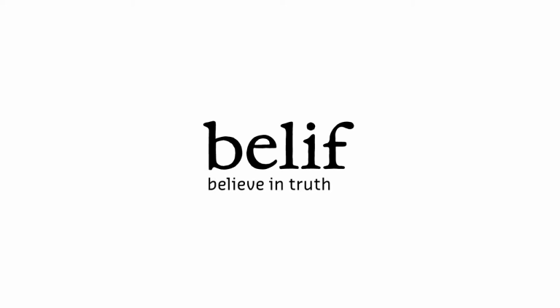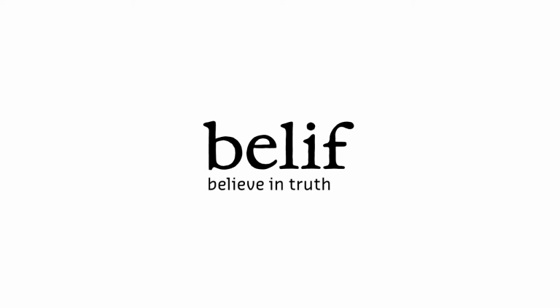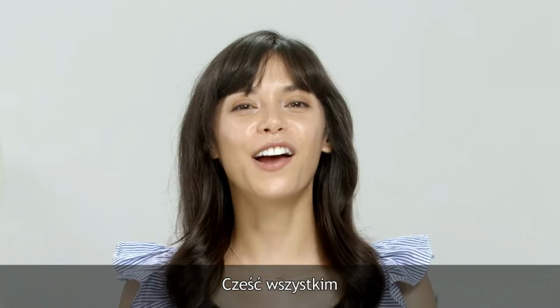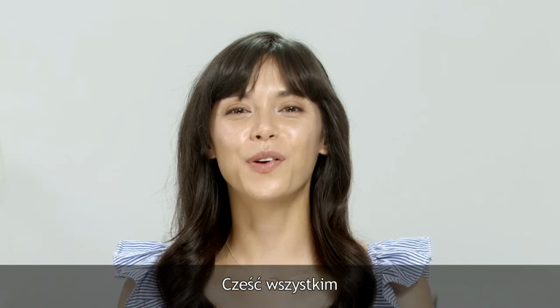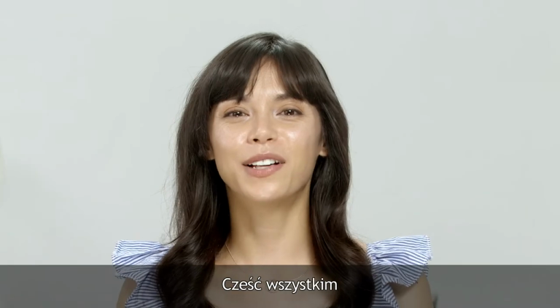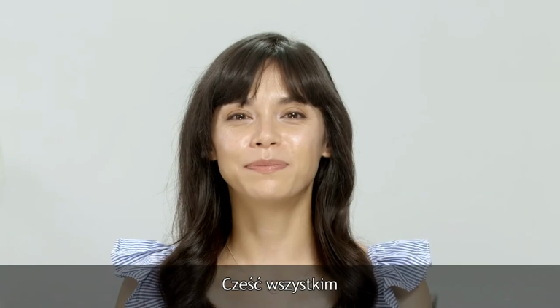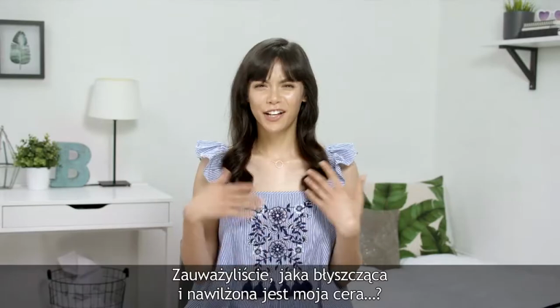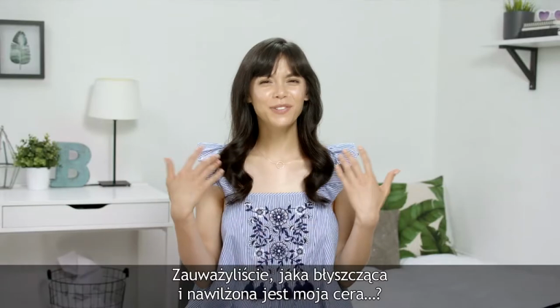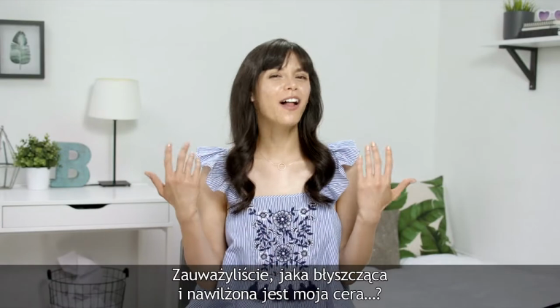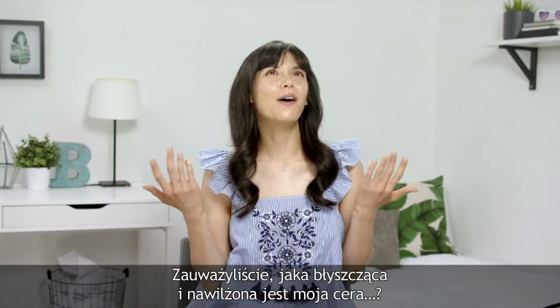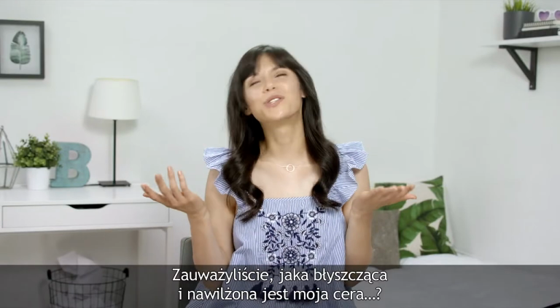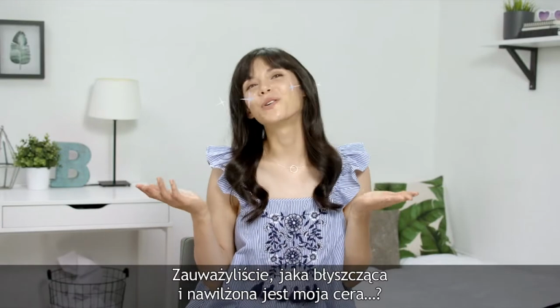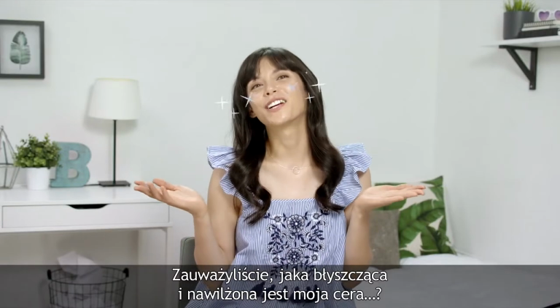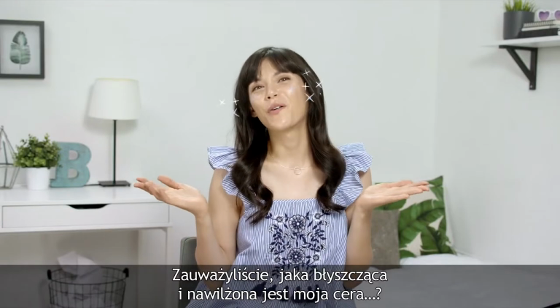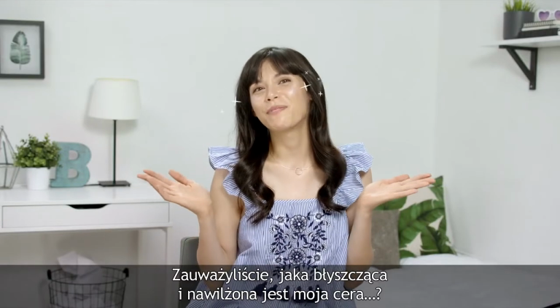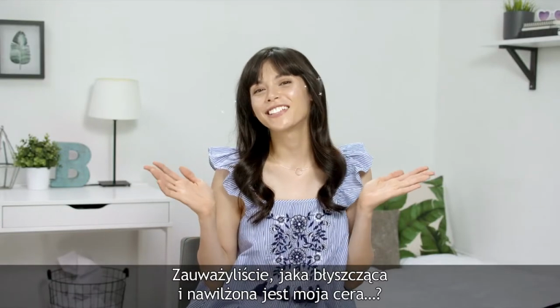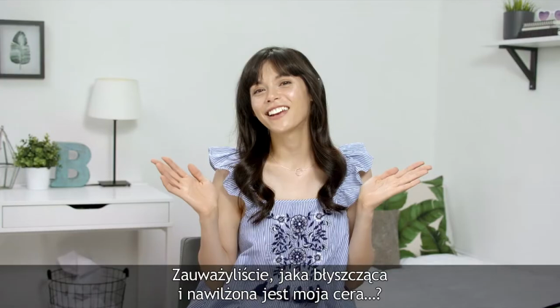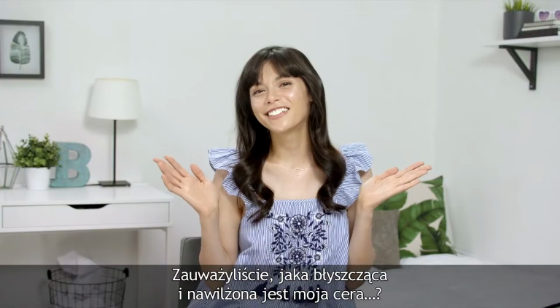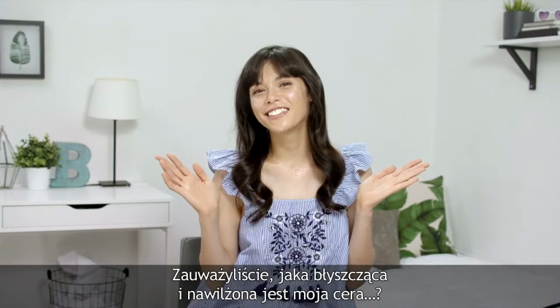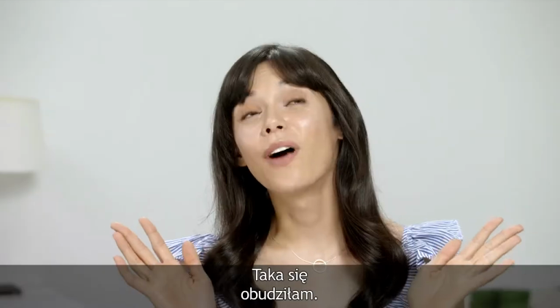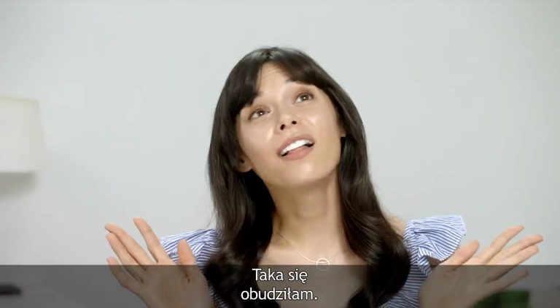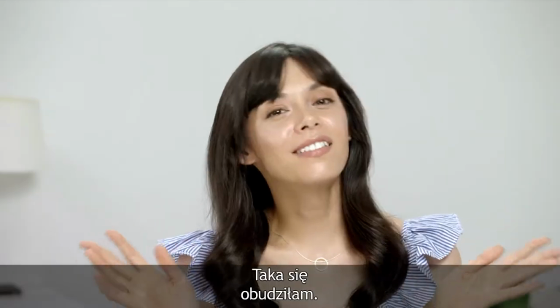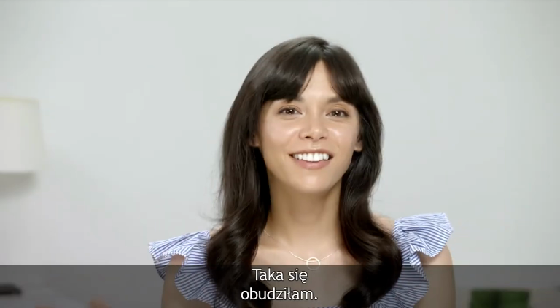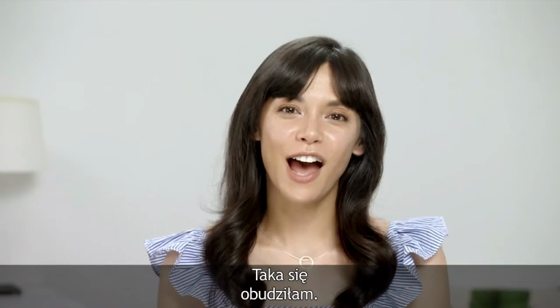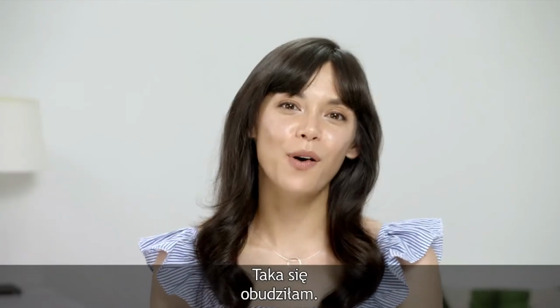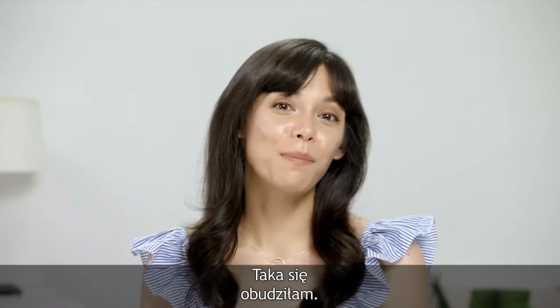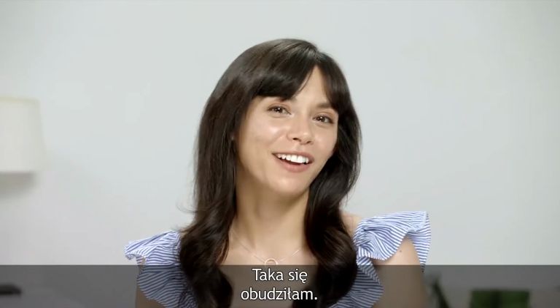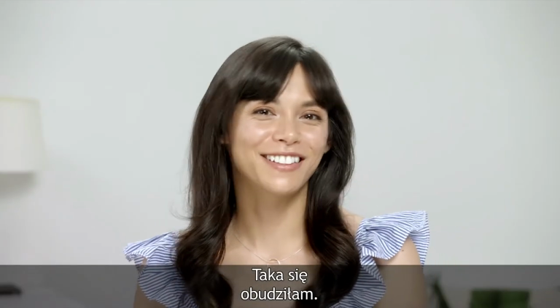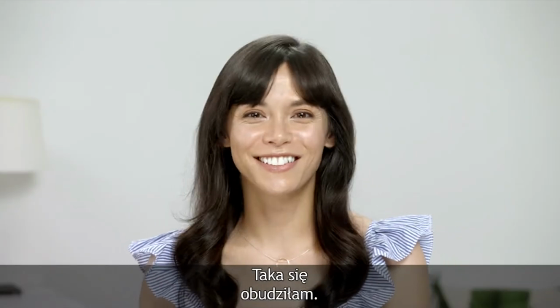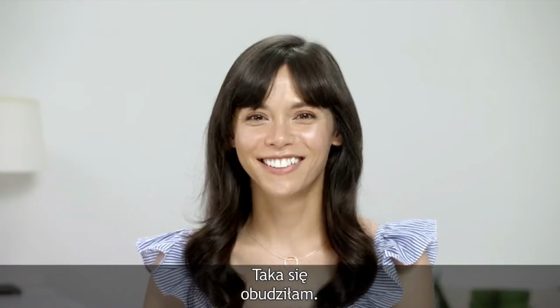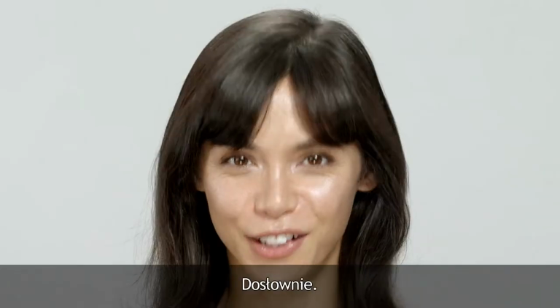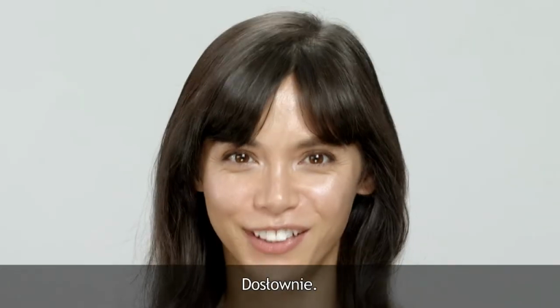Hi everyone! Can you tell how dewy and glowing my skin is? Well, I woke up like this. Literally.